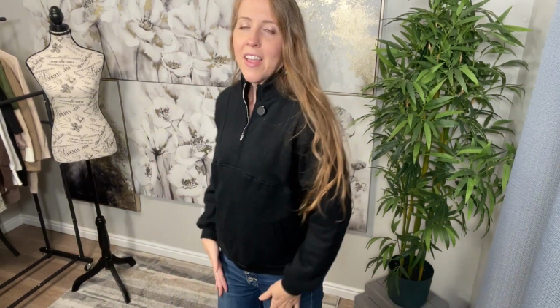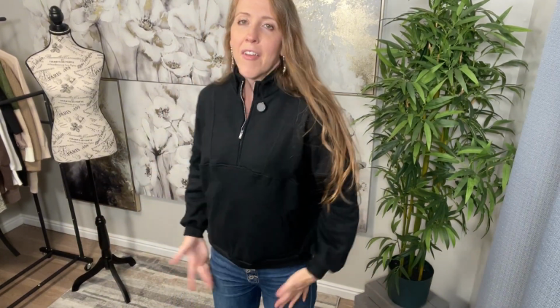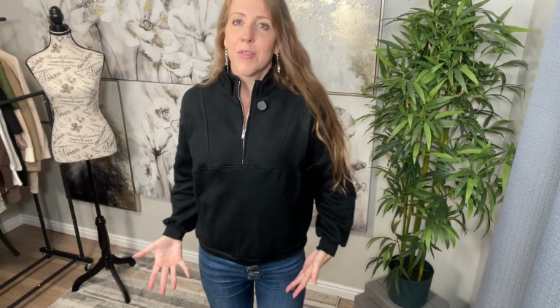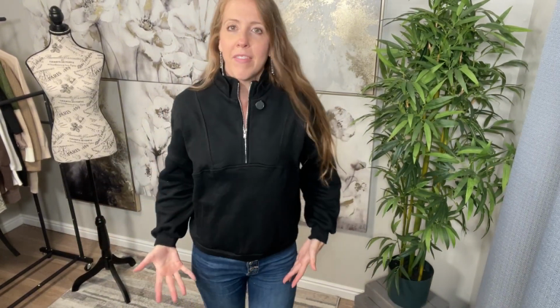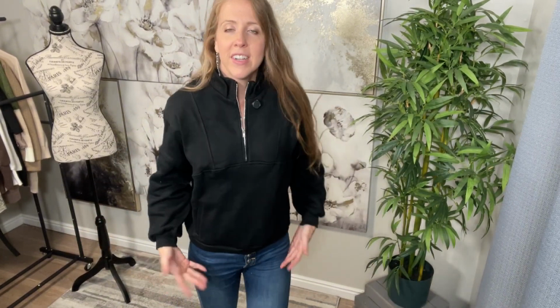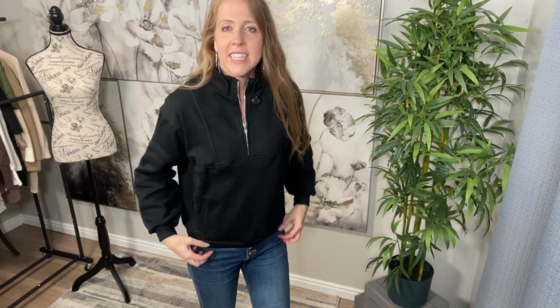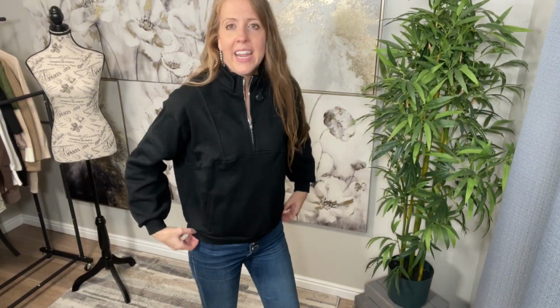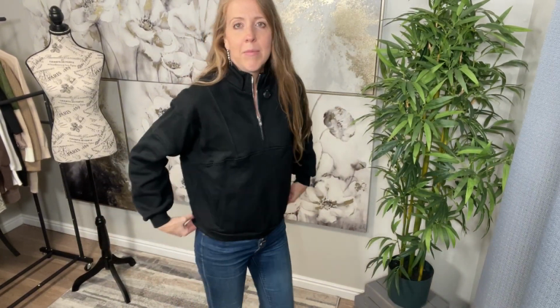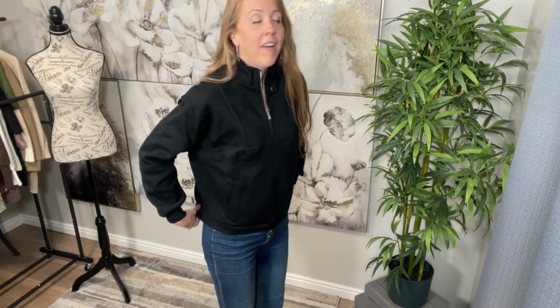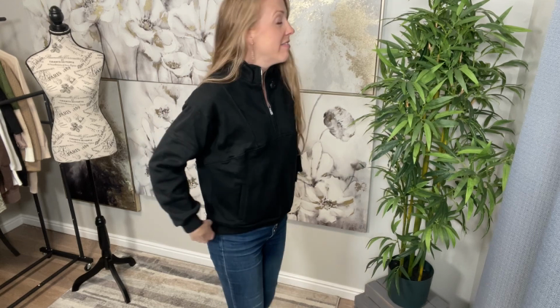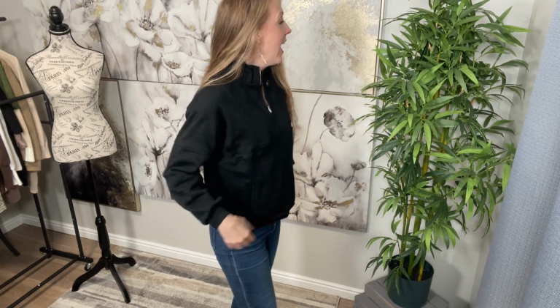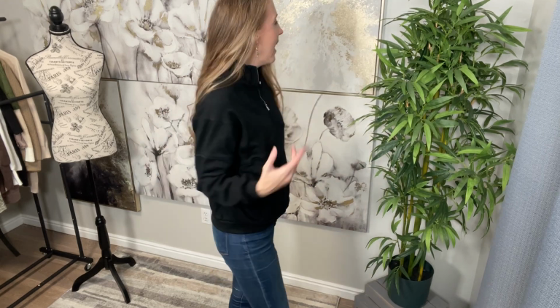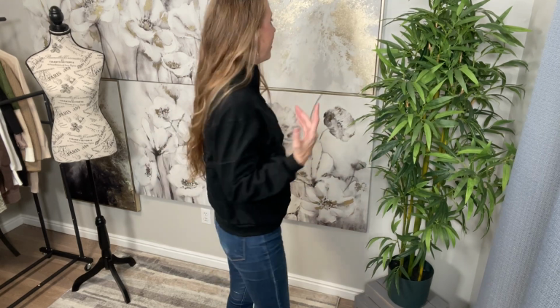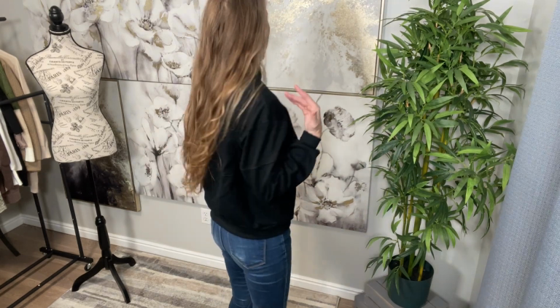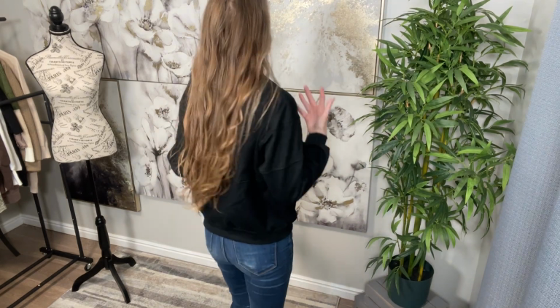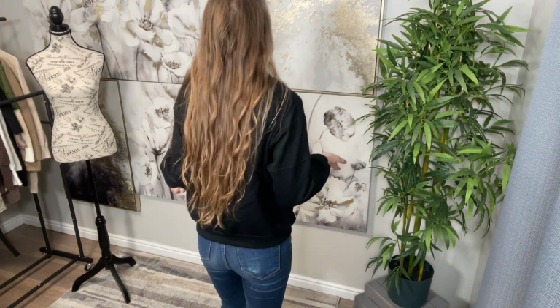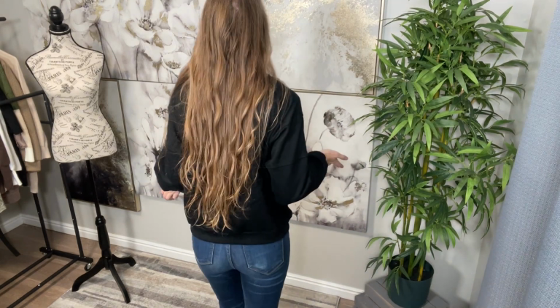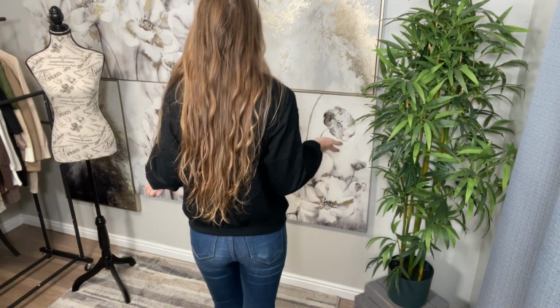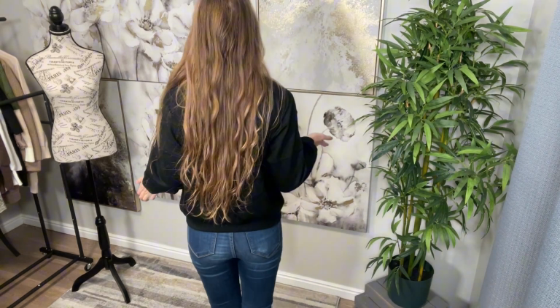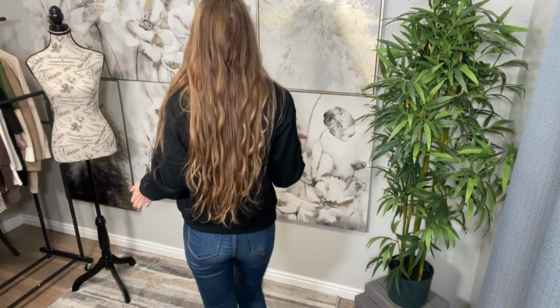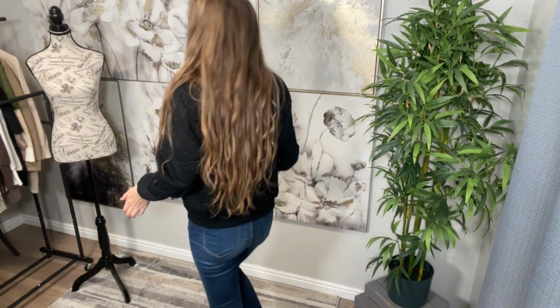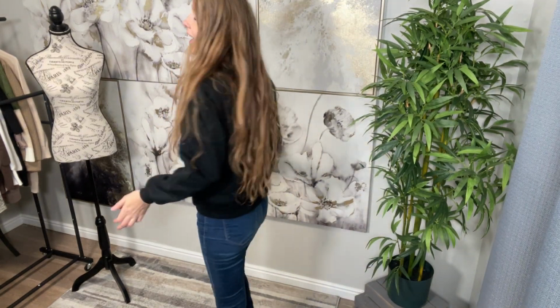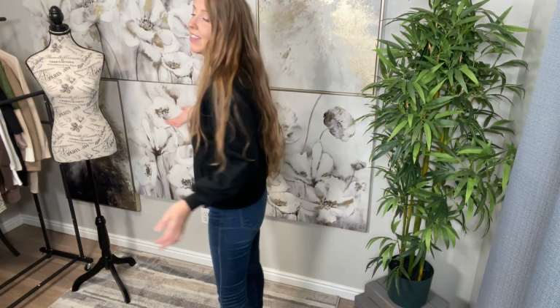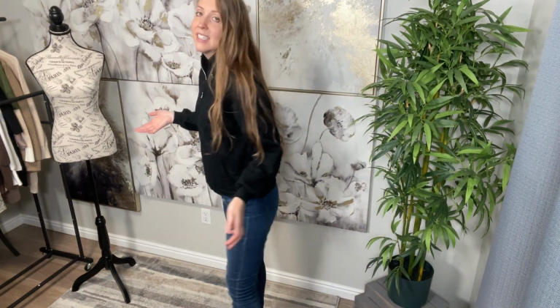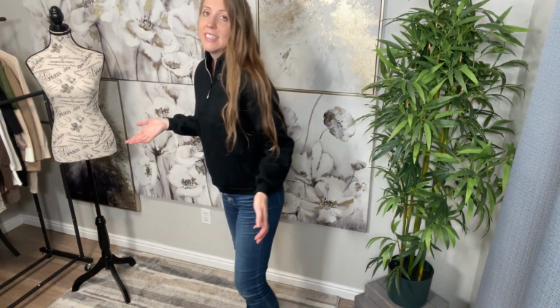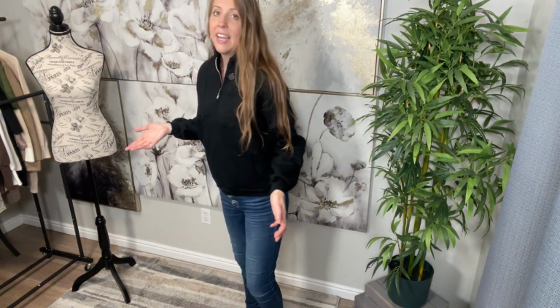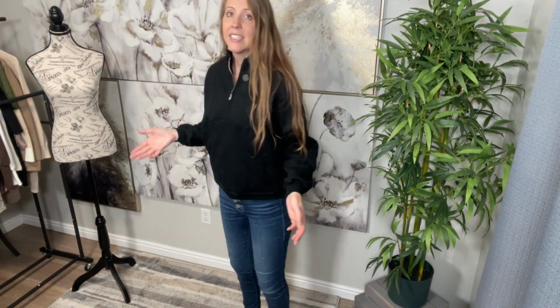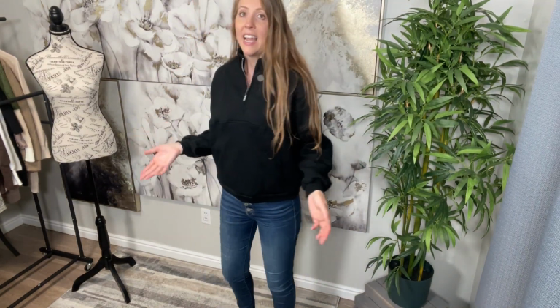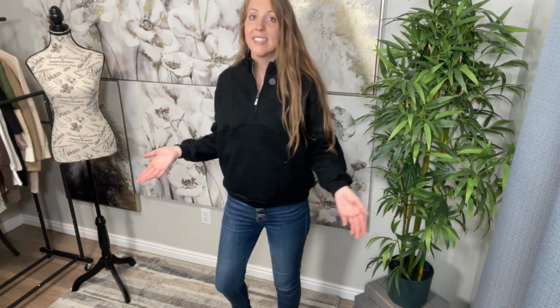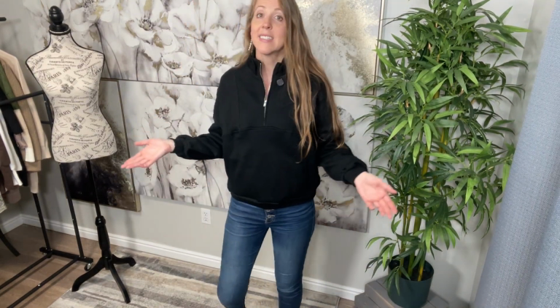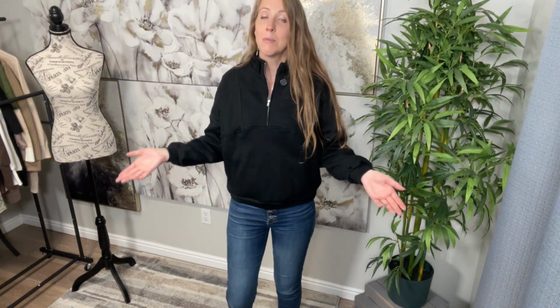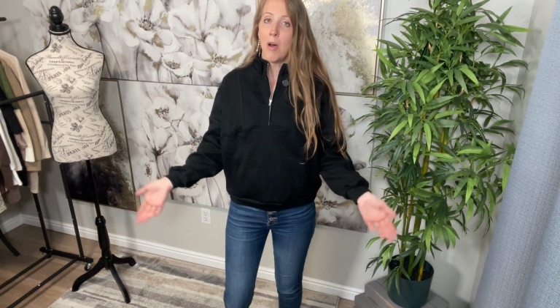For reference, I am 5'10", about 140 pounds, and this is a size small.